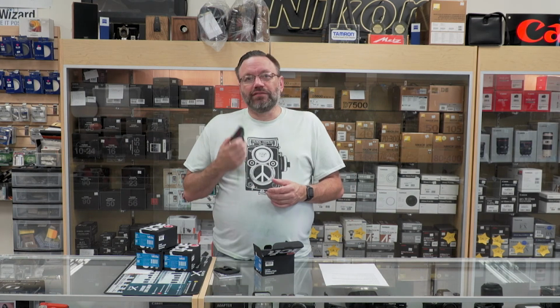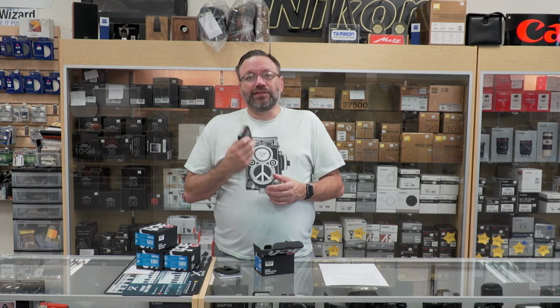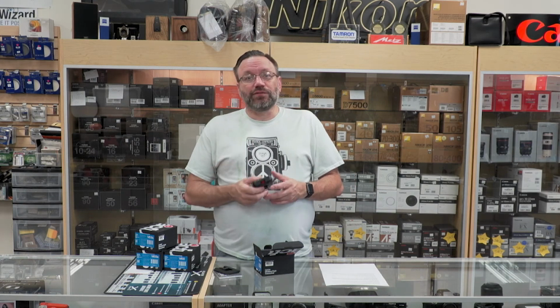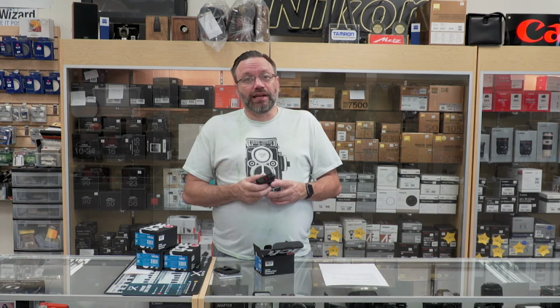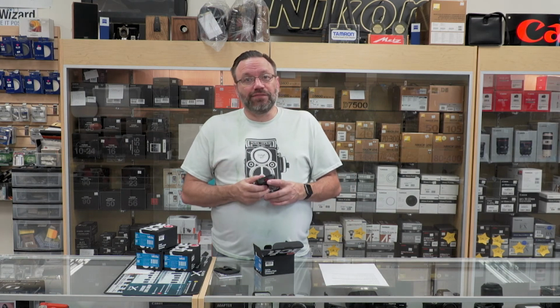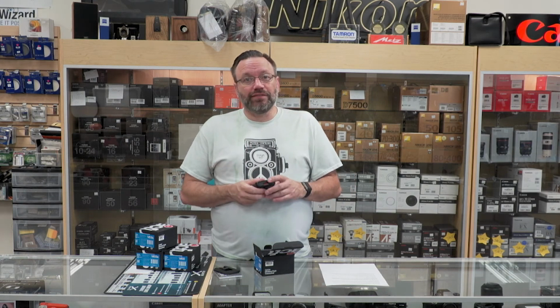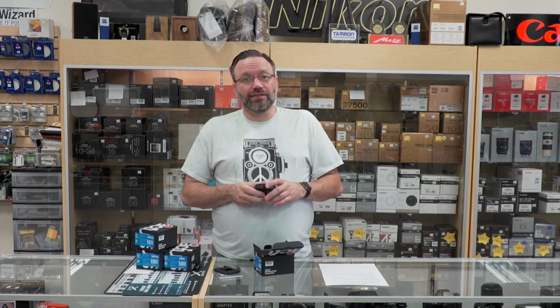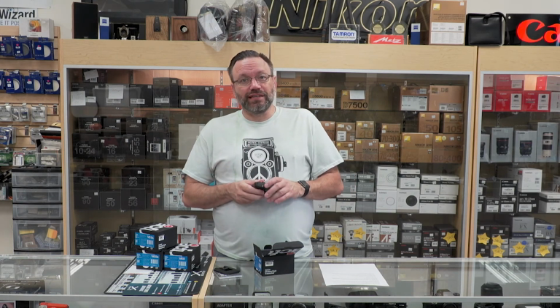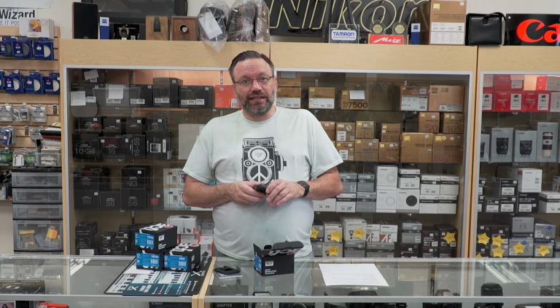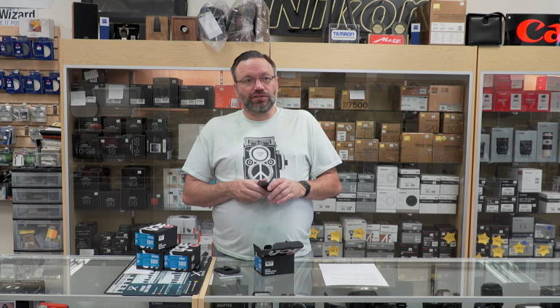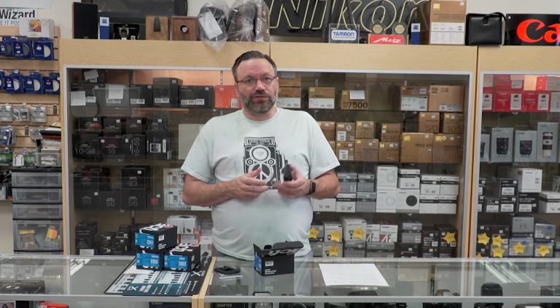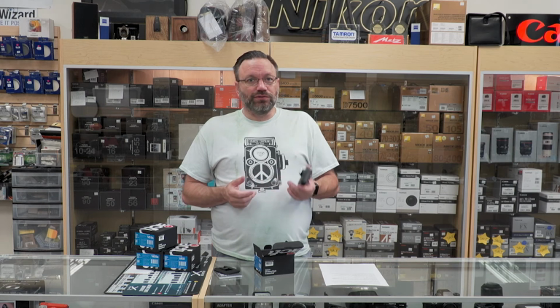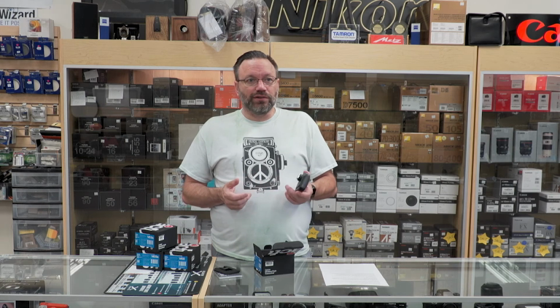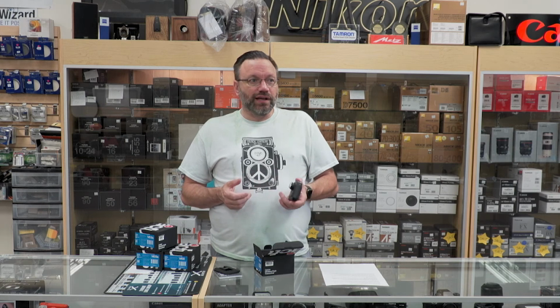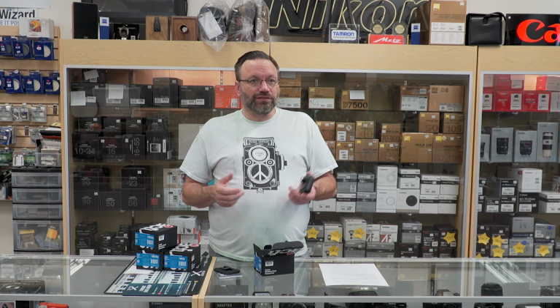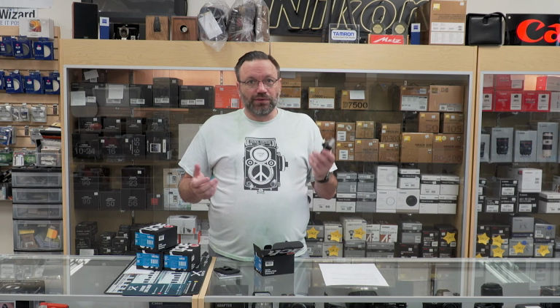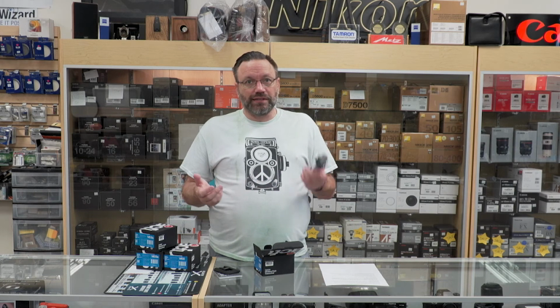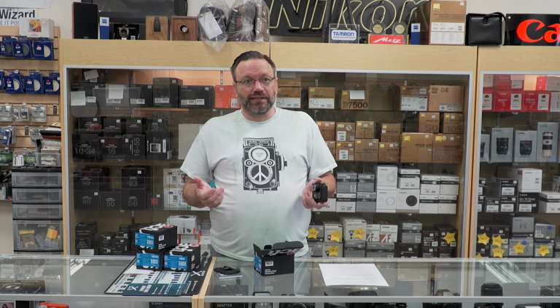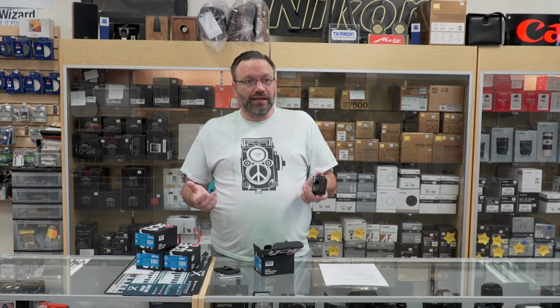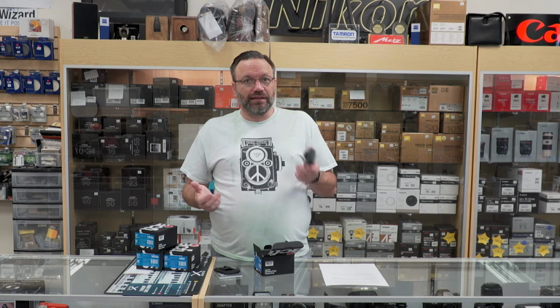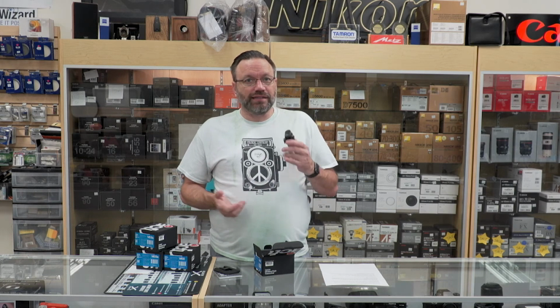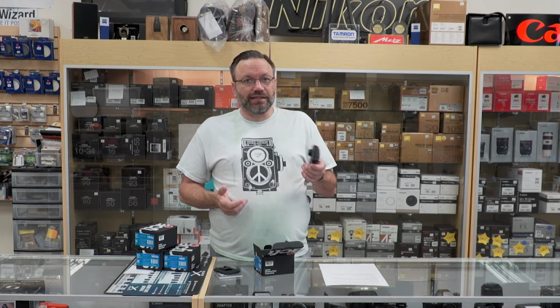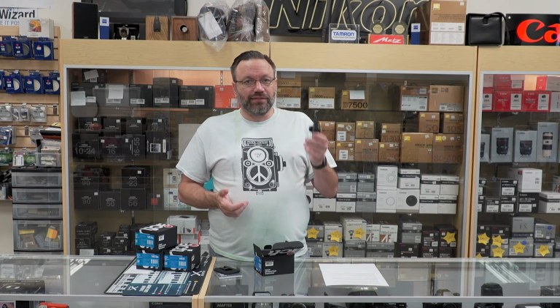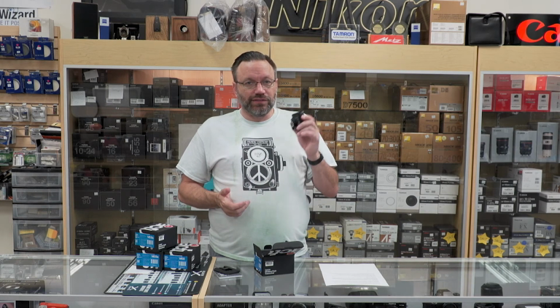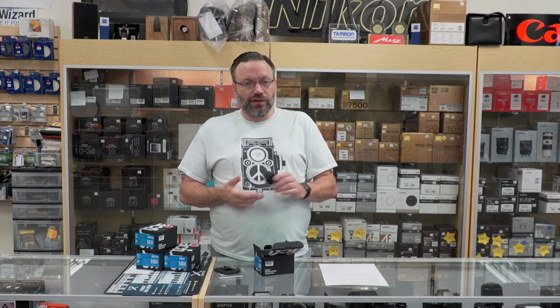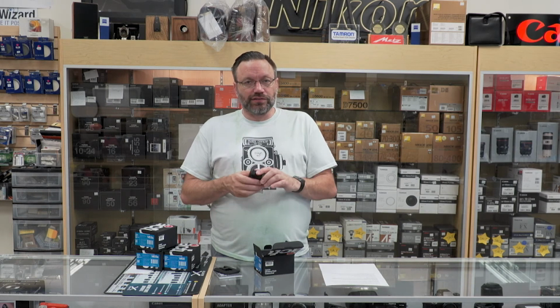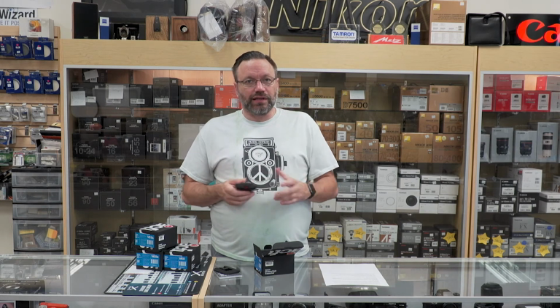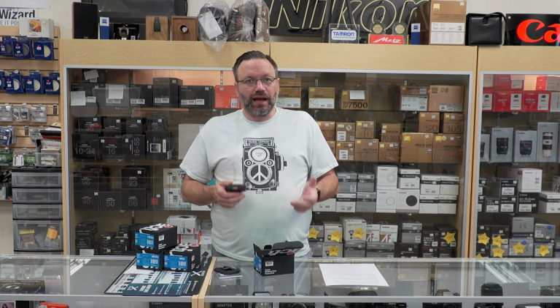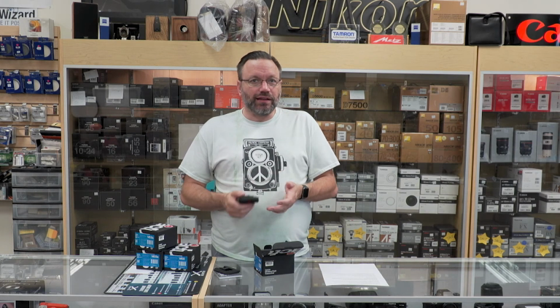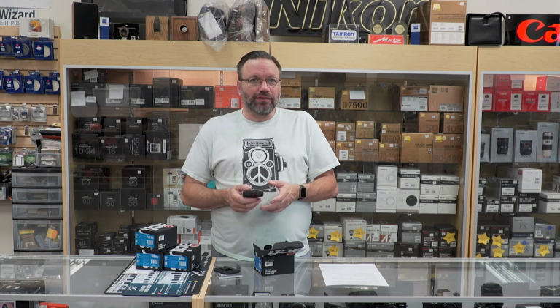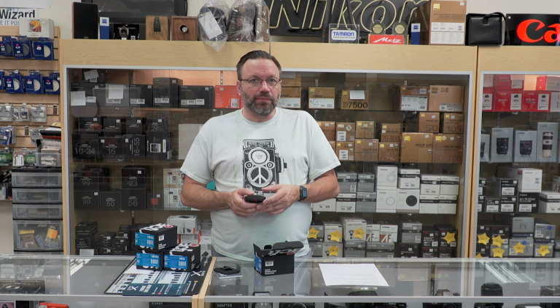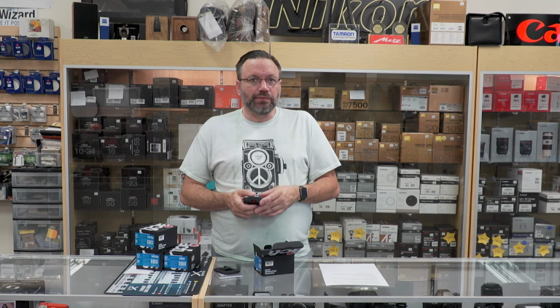They retail for $95 each, so for $200 you can basically get a nice set of these triggers, and I highly recommend them.